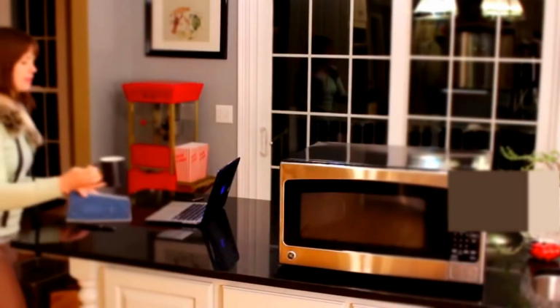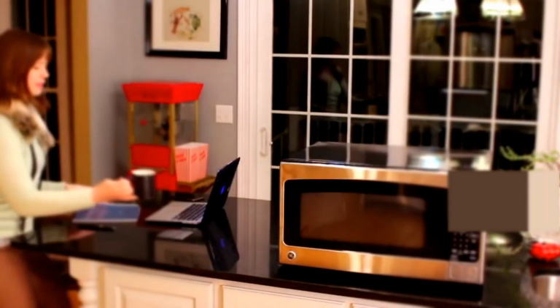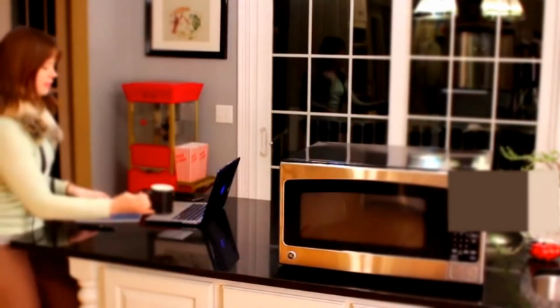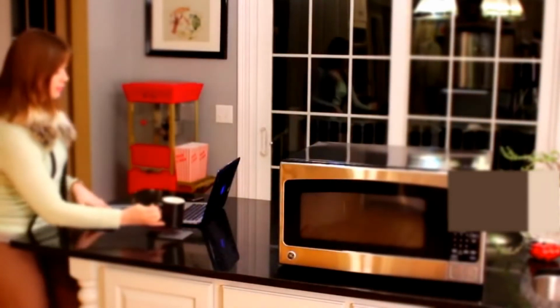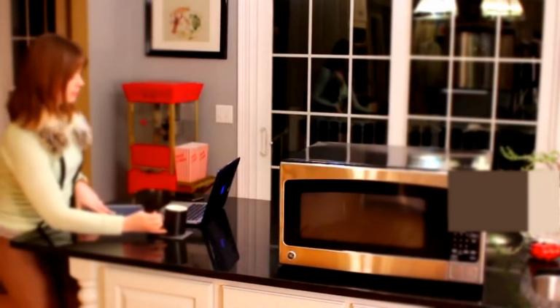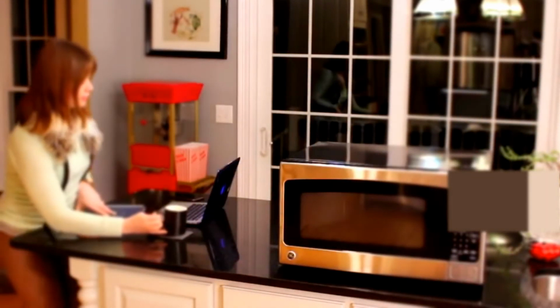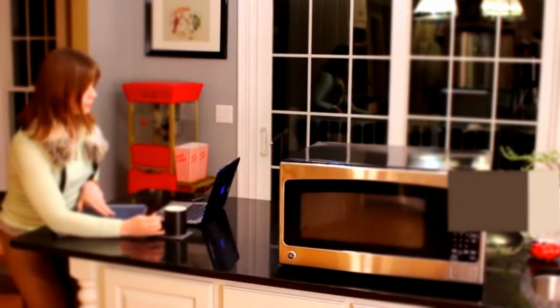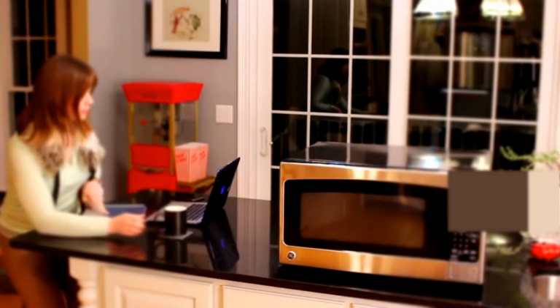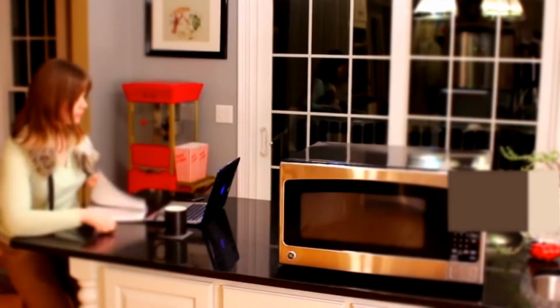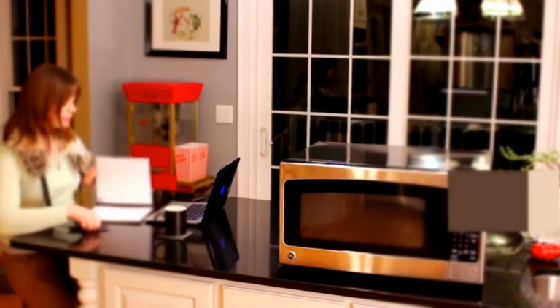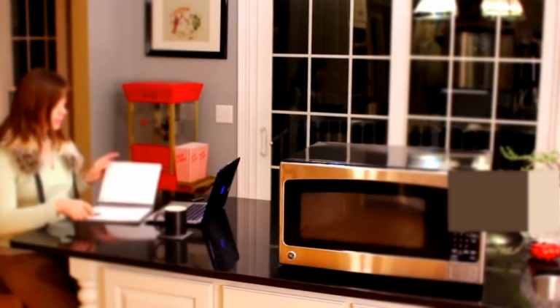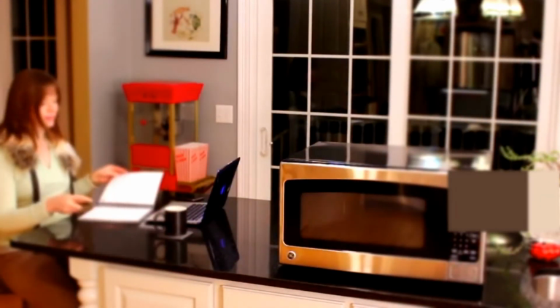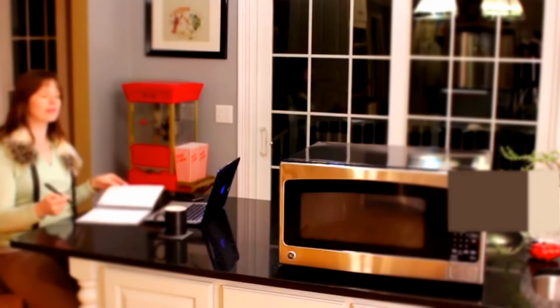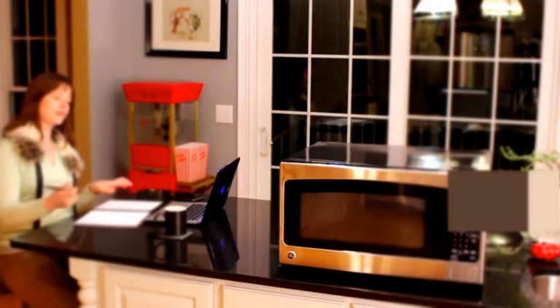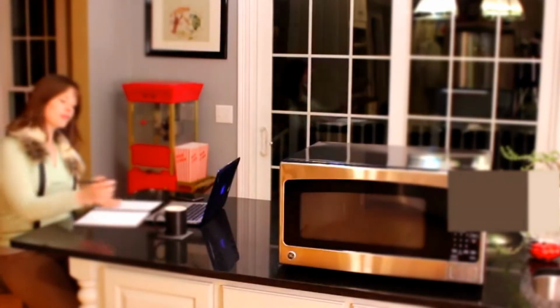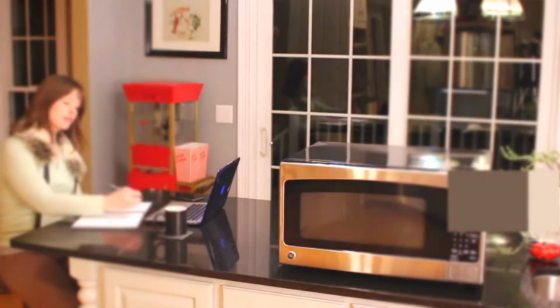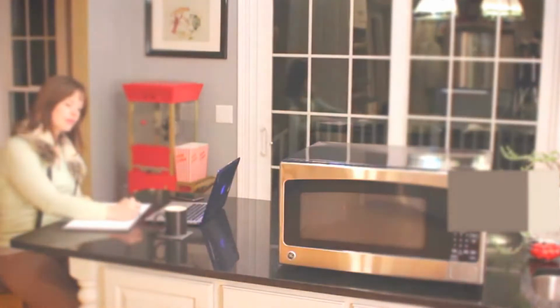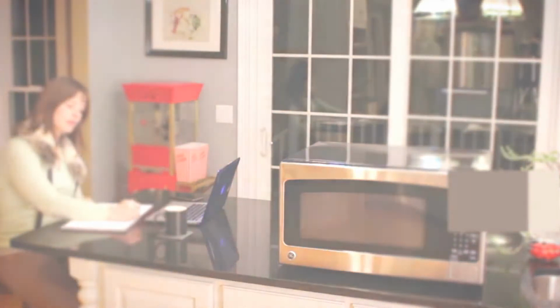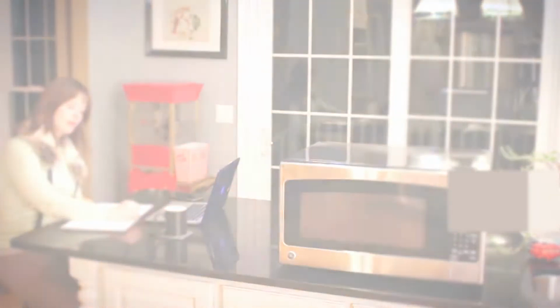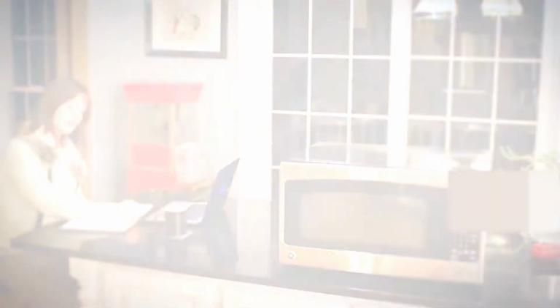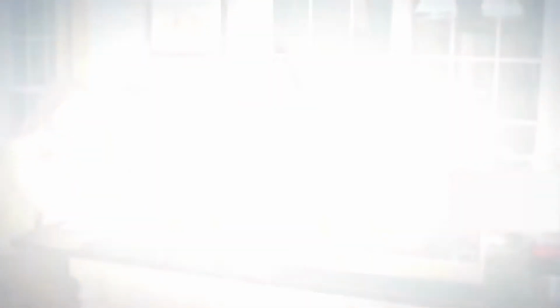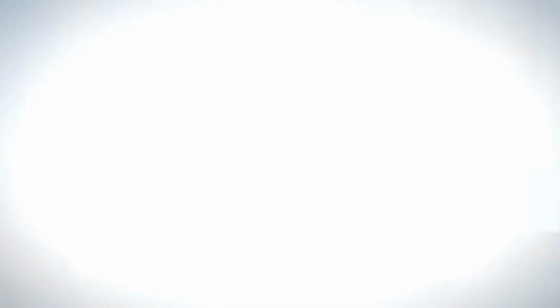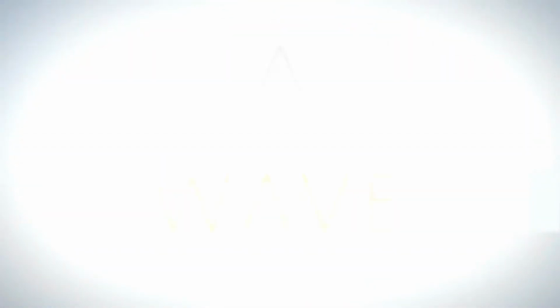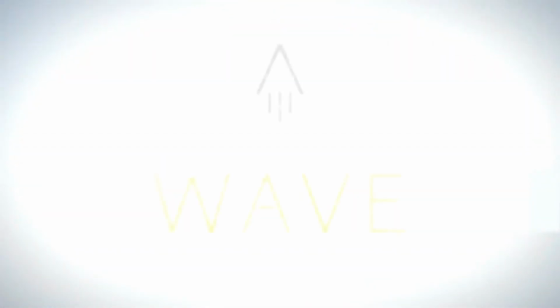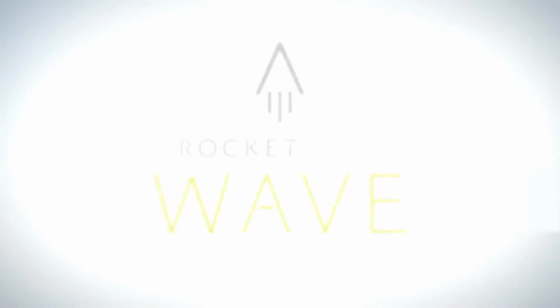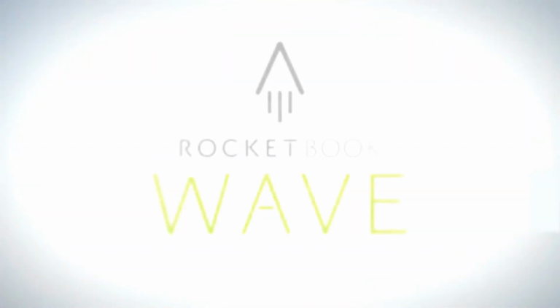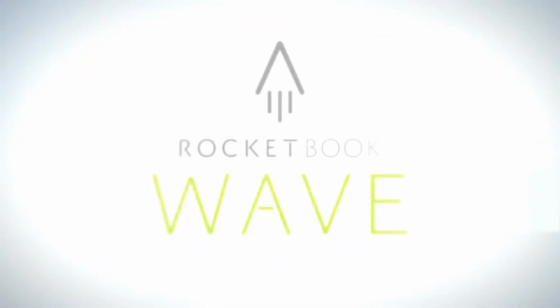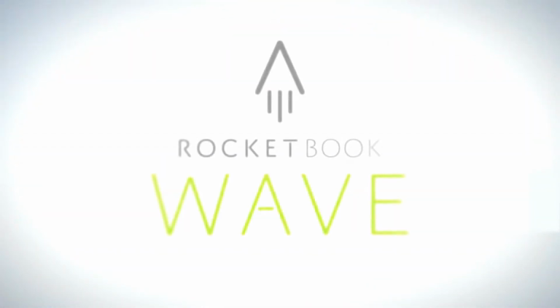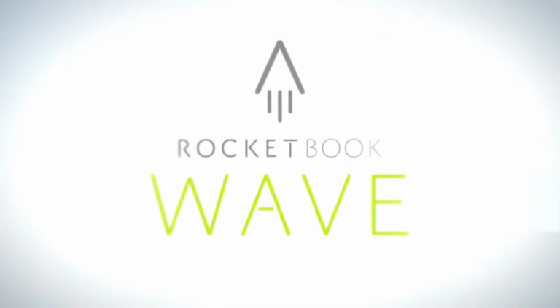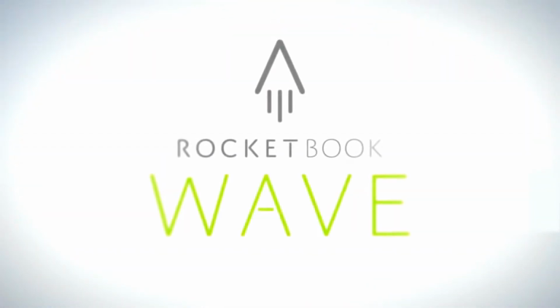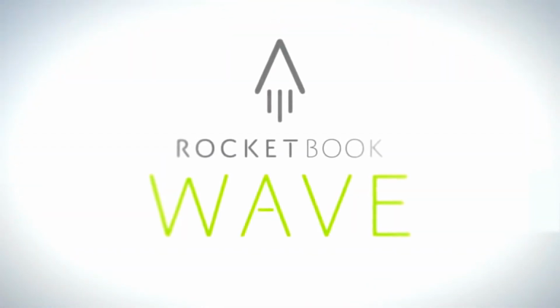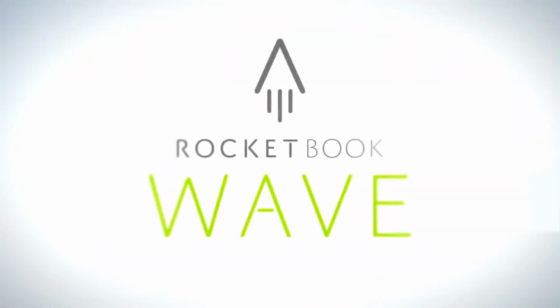The utility of the cloud and the joy of pen and paper. That's Rocketbook.